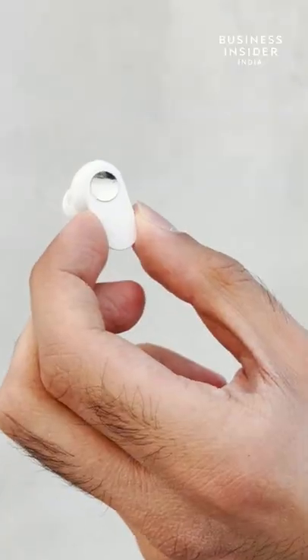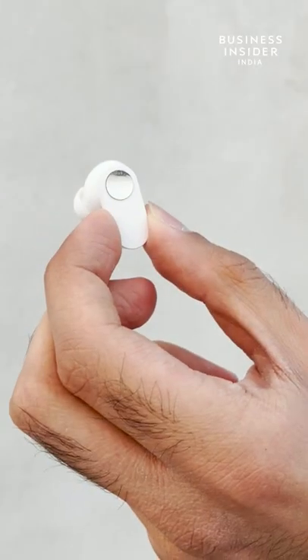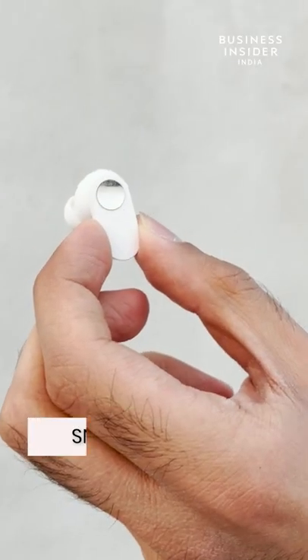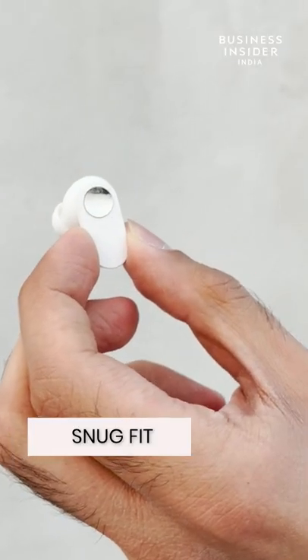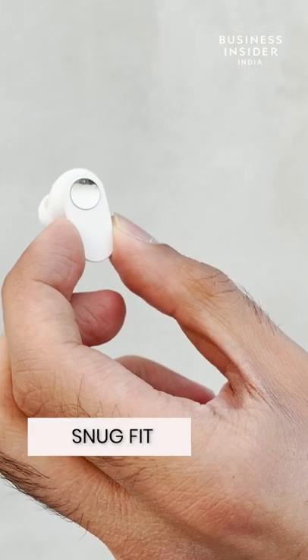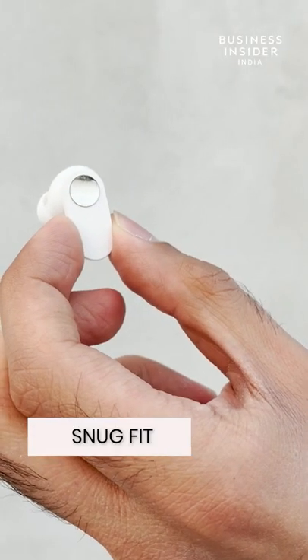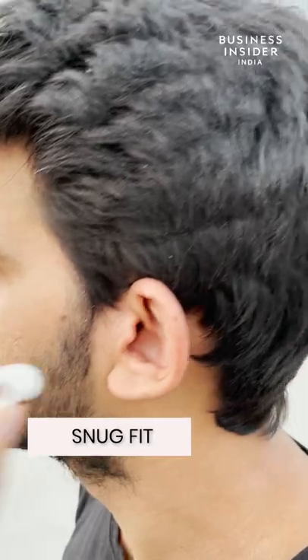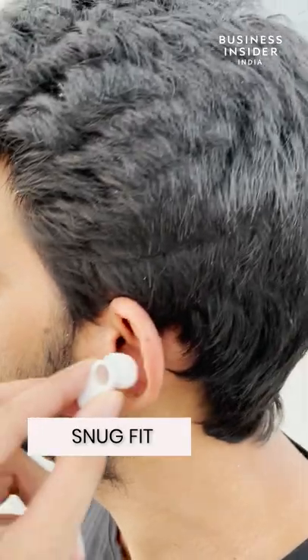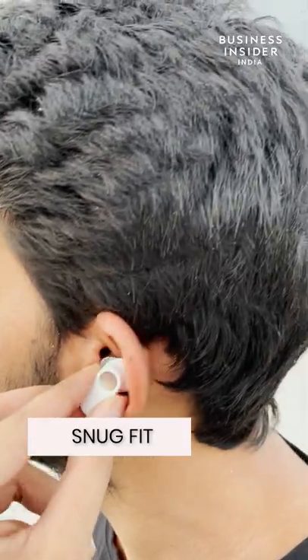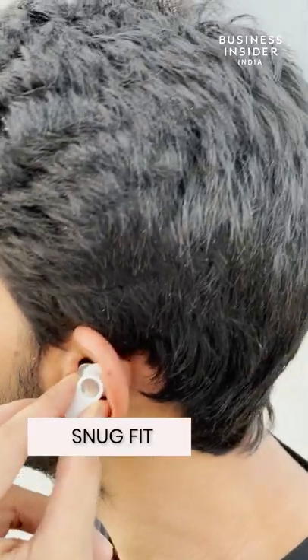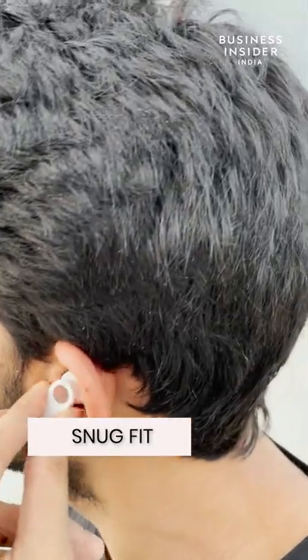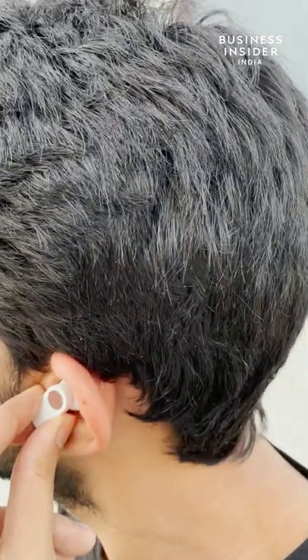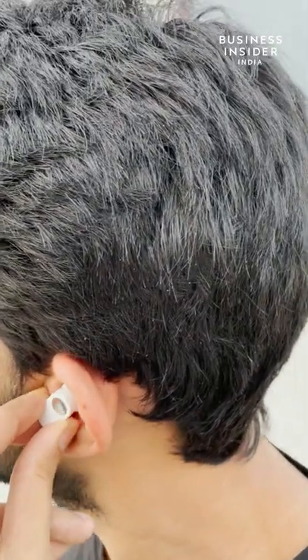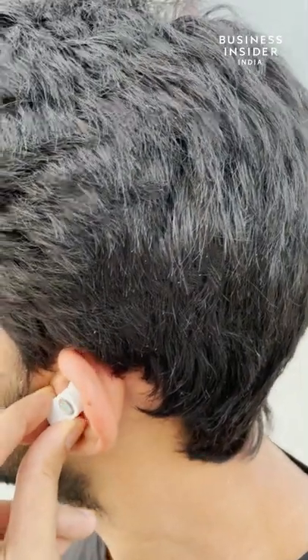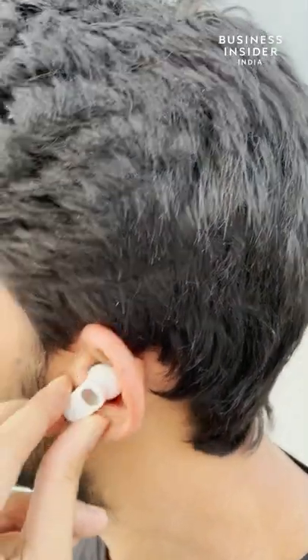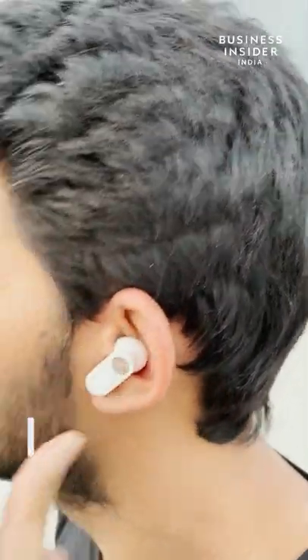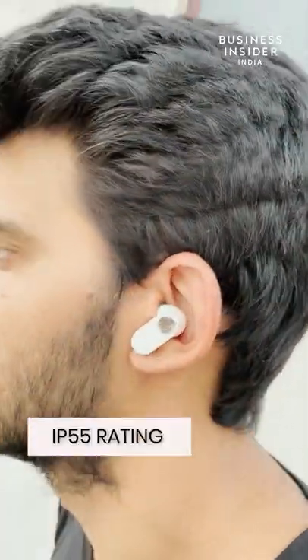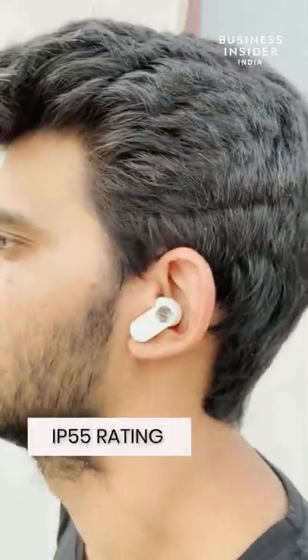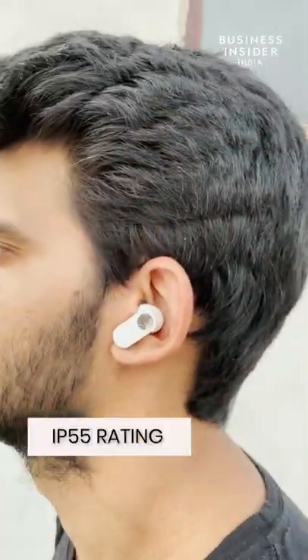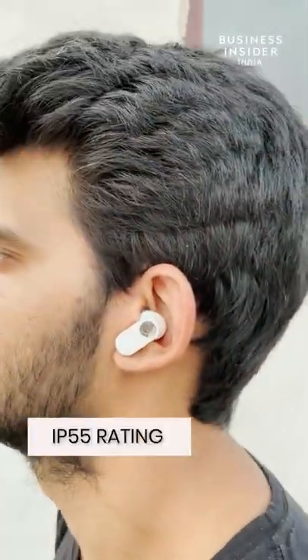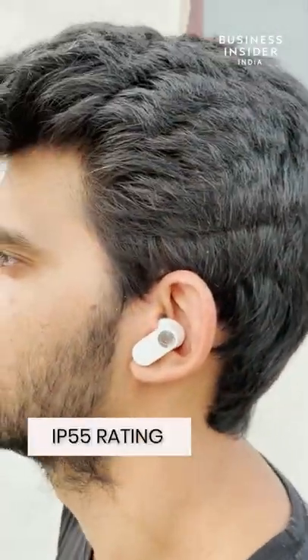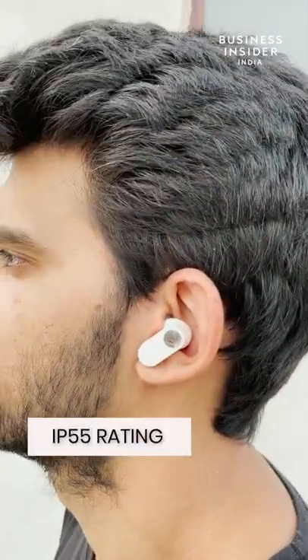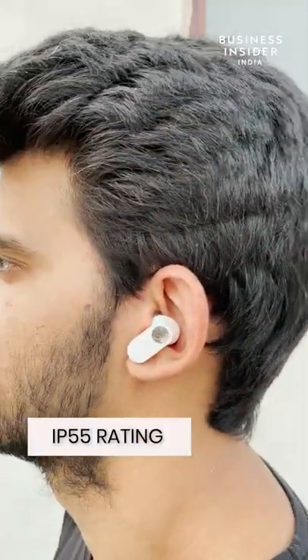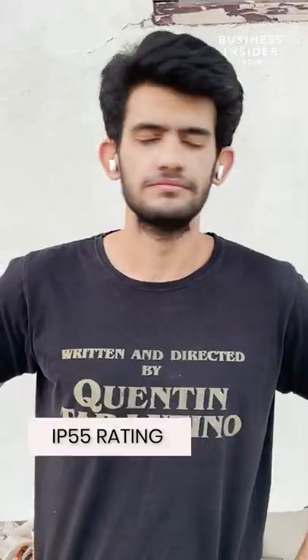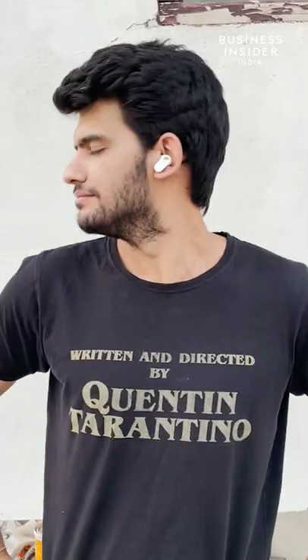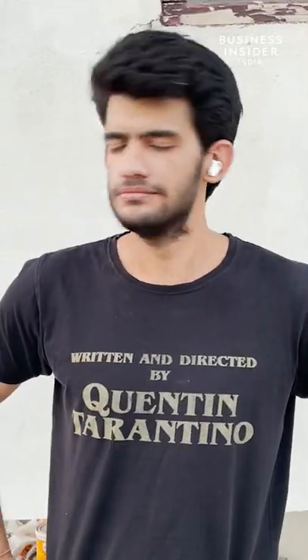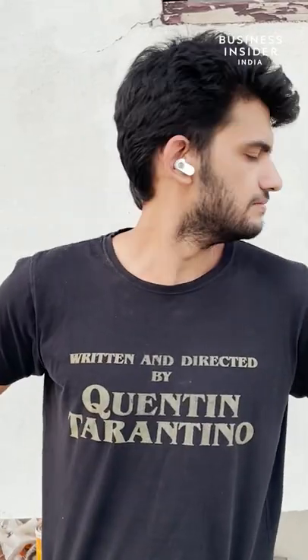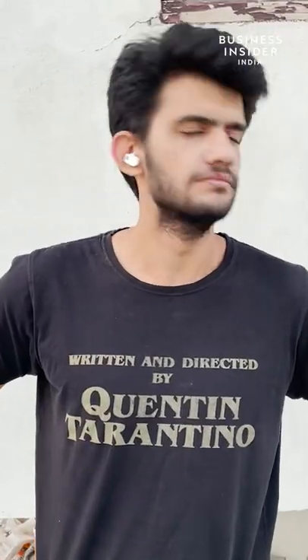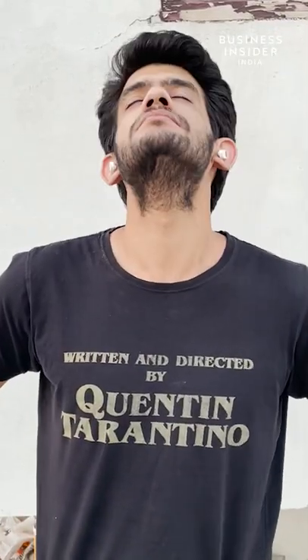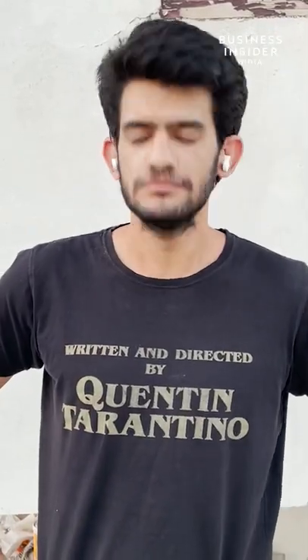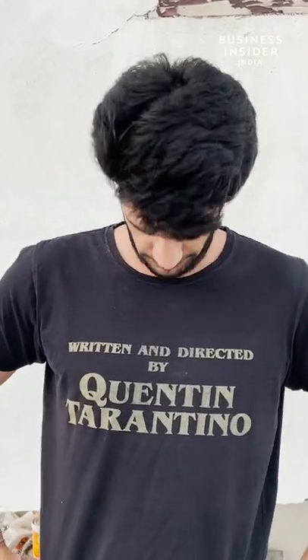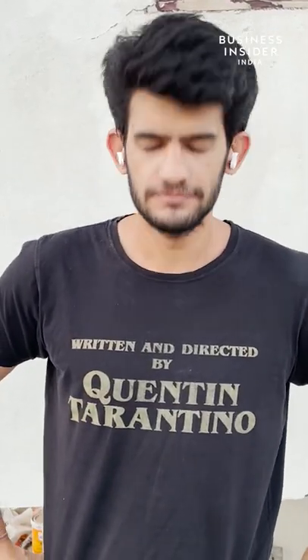The Buds are tiny but have a snug fit. With an IP55 rating, you don't need to worry about damage by water splashes or sweat.